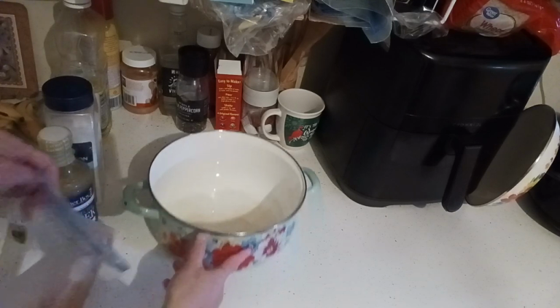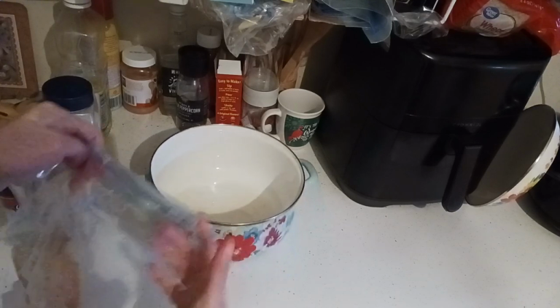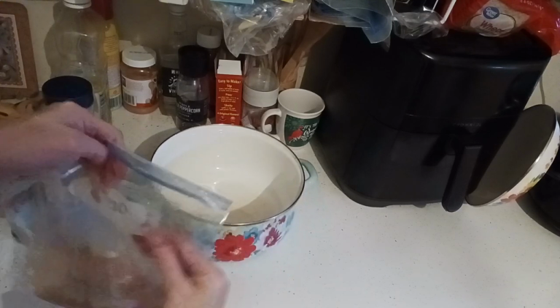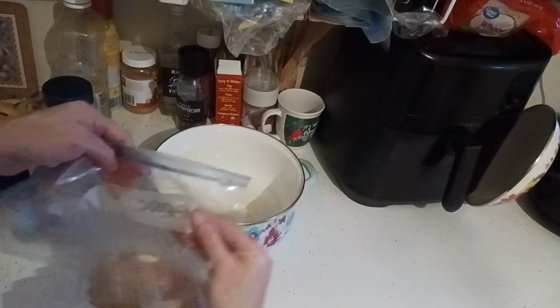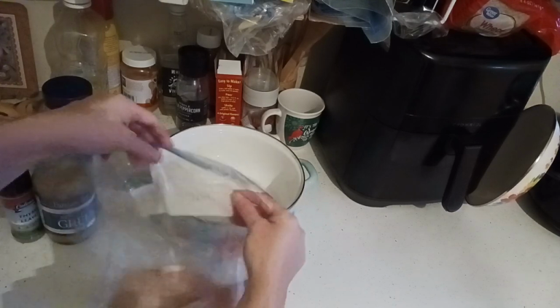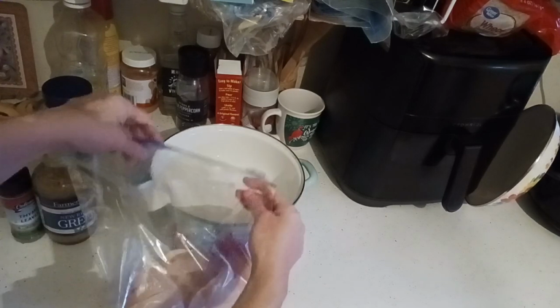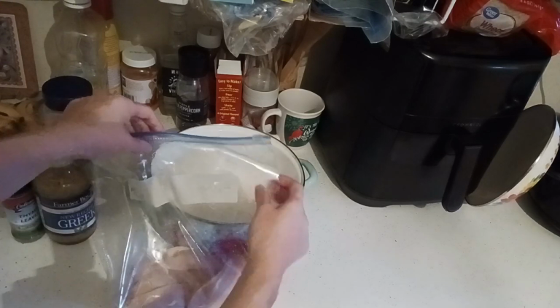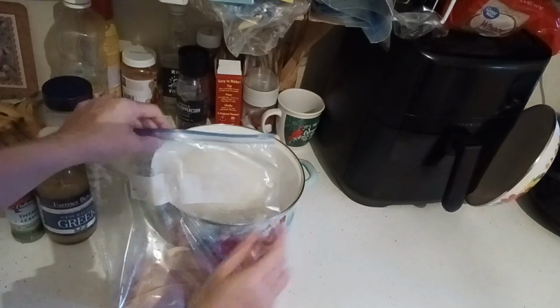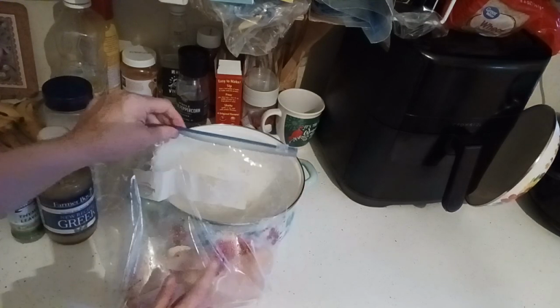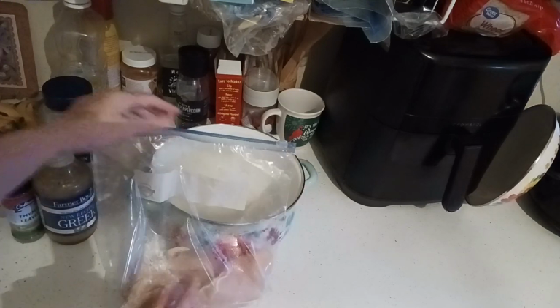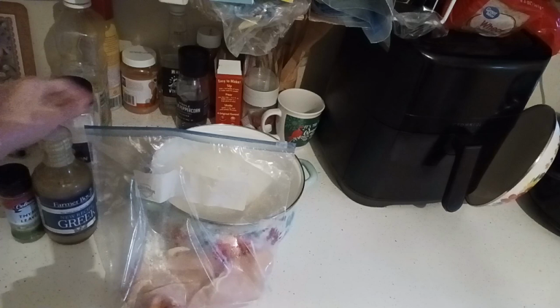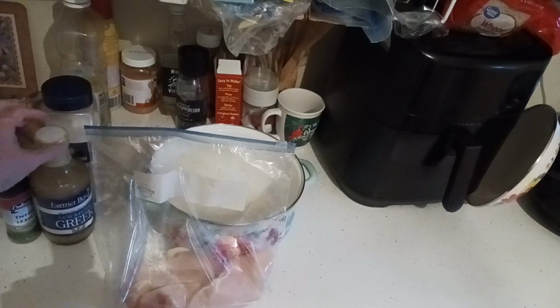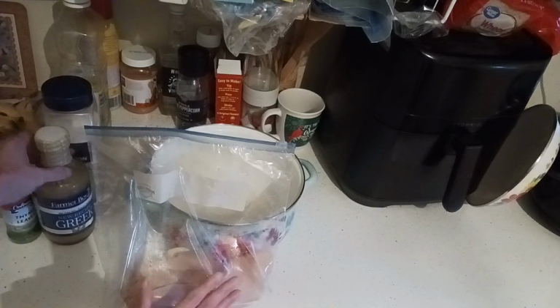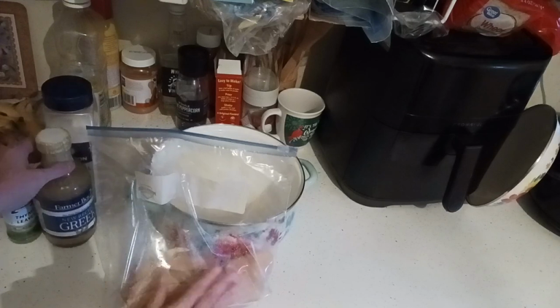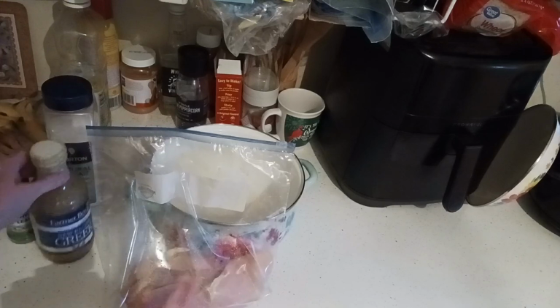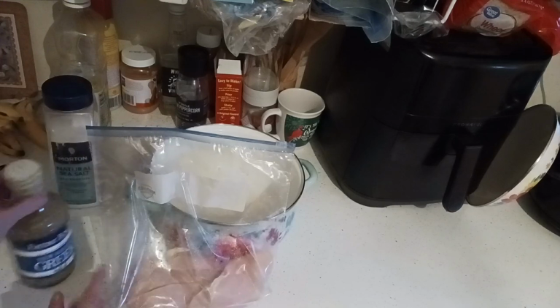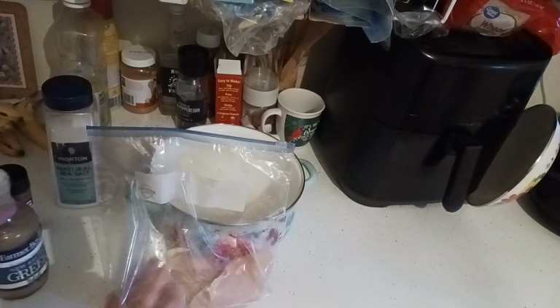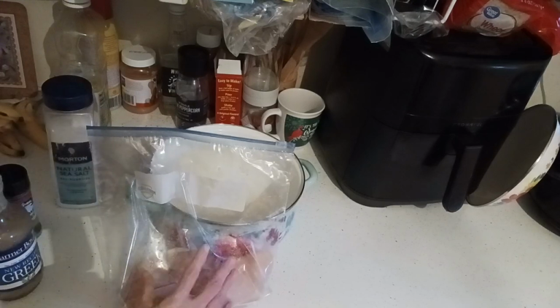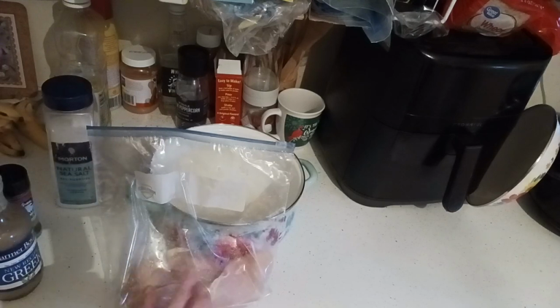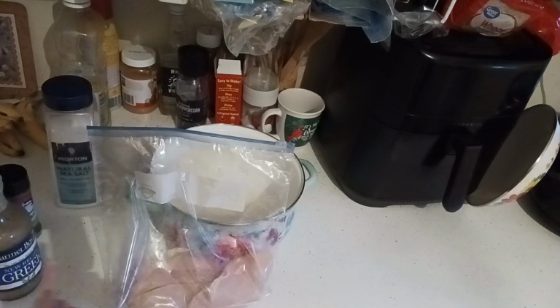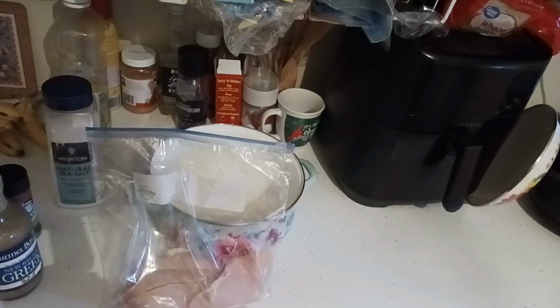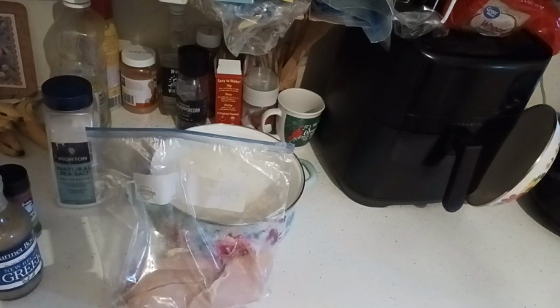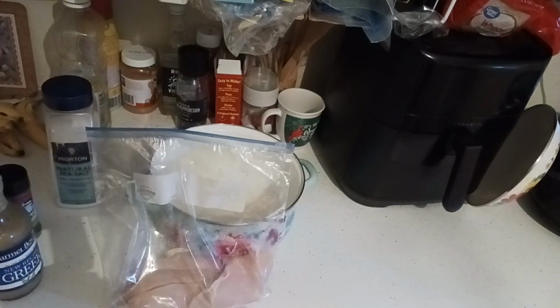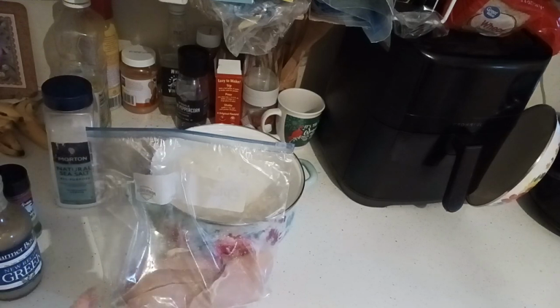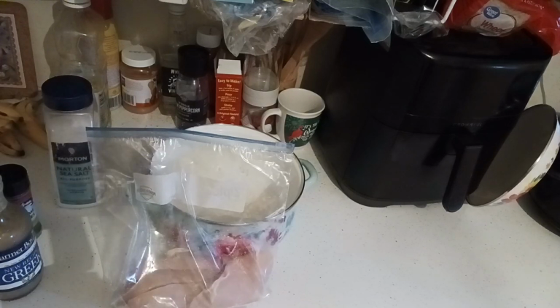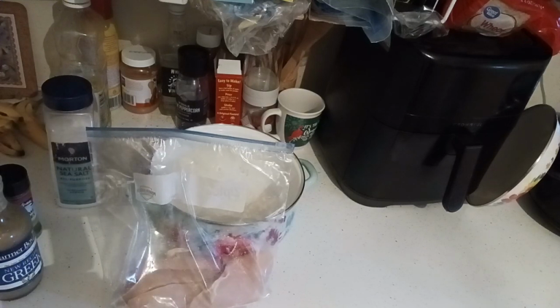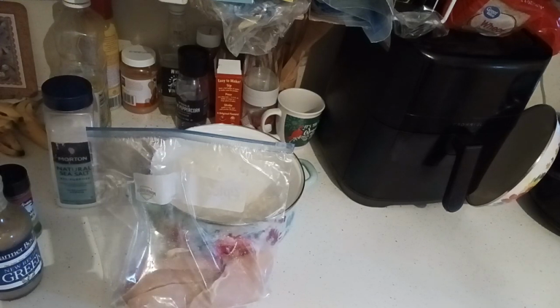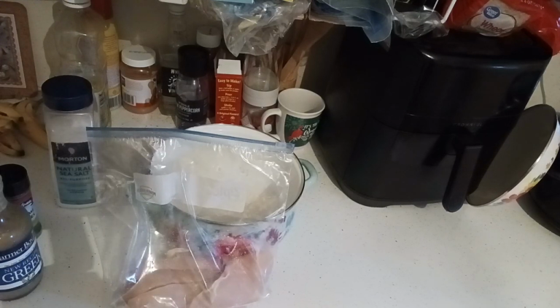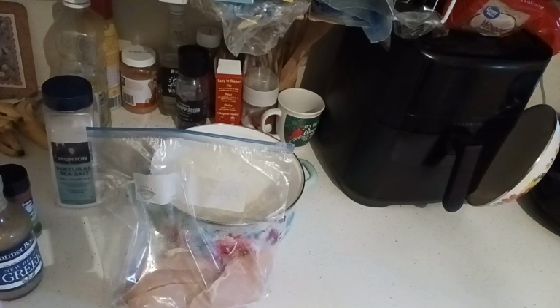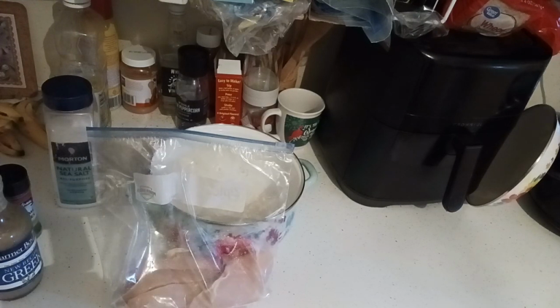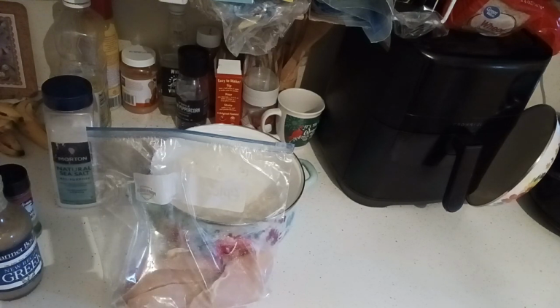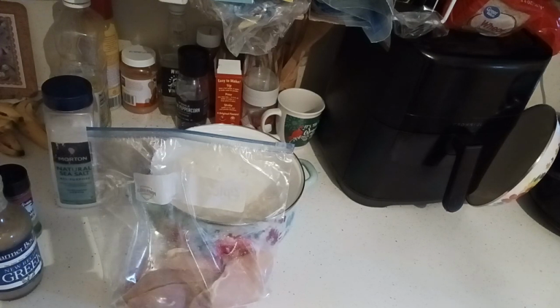Now we're going to get the bottle open and add the marinade. I'm just going to shake it about and dump it right into the Dutch oven.